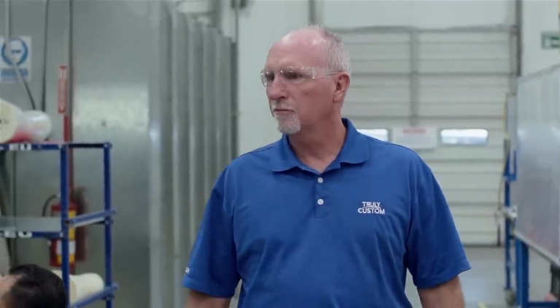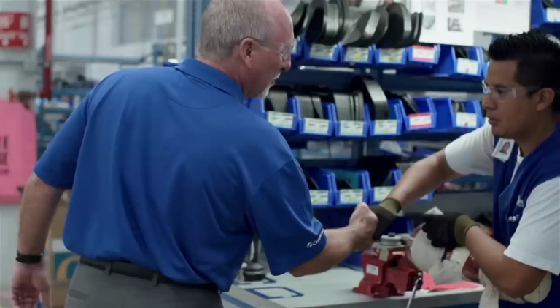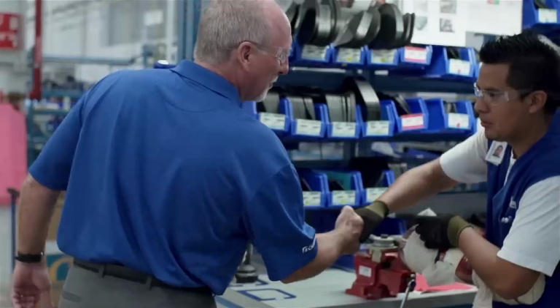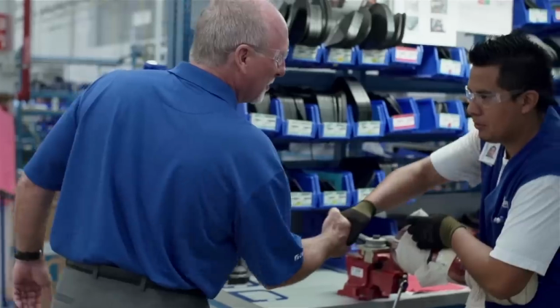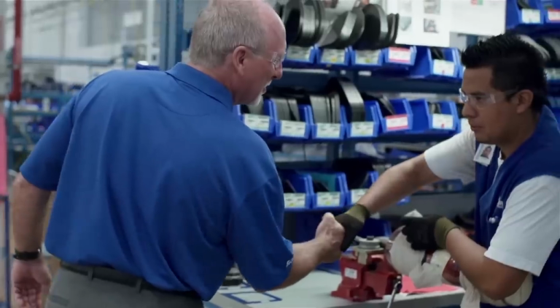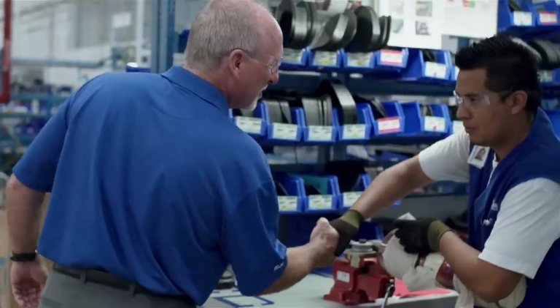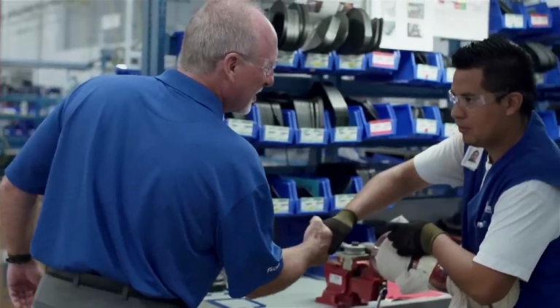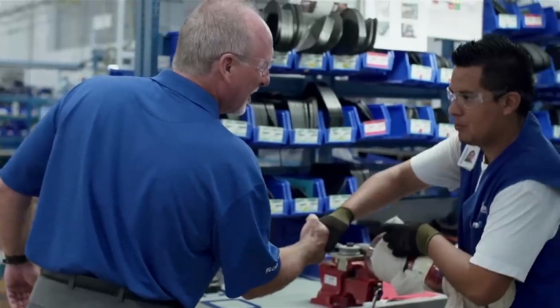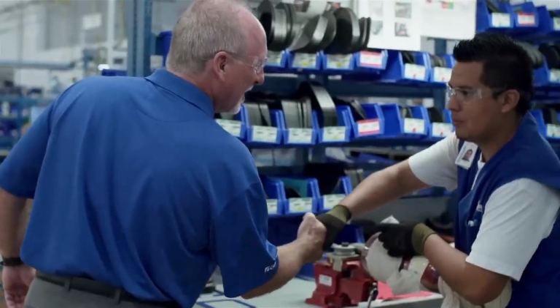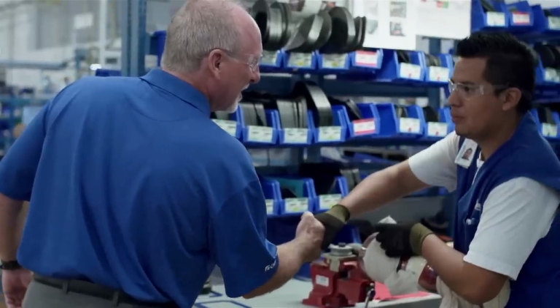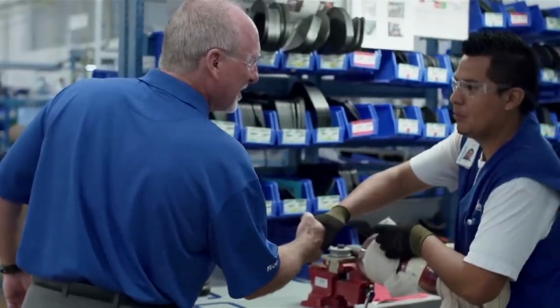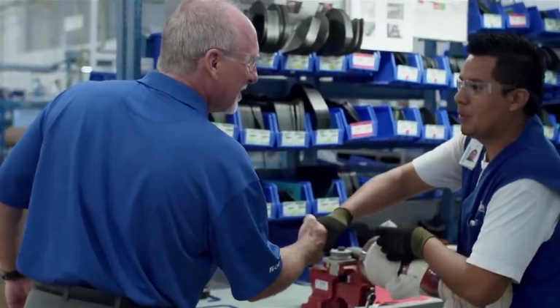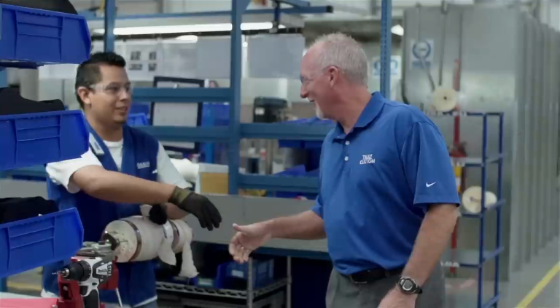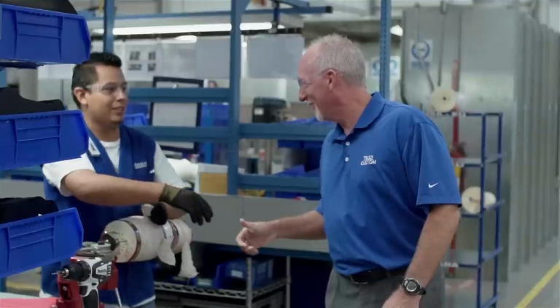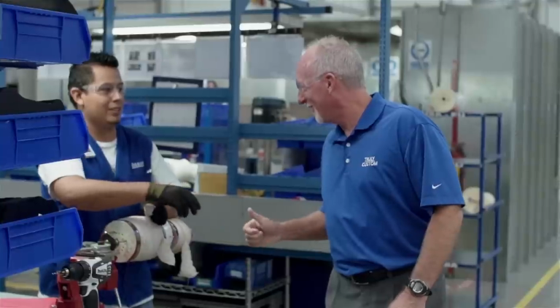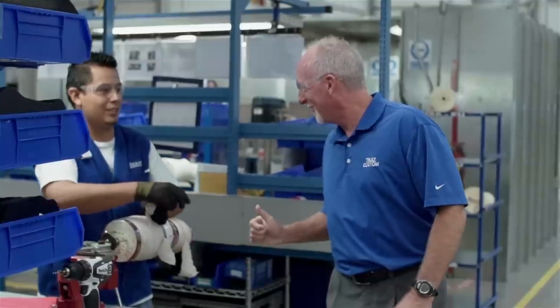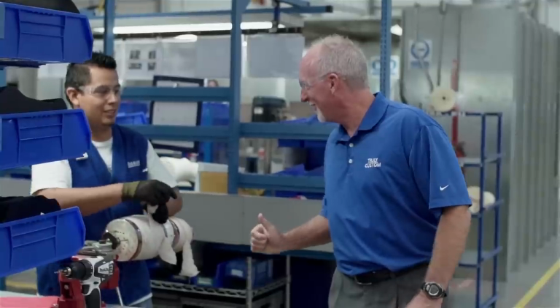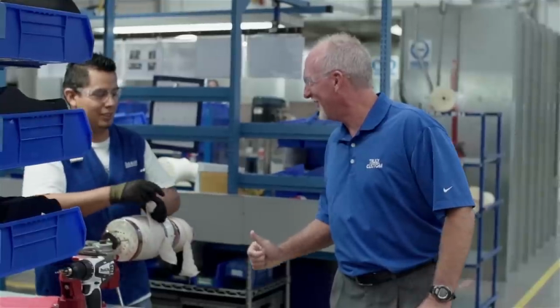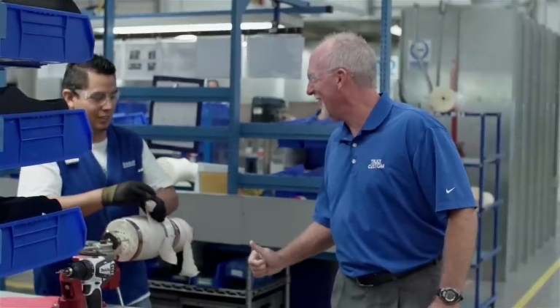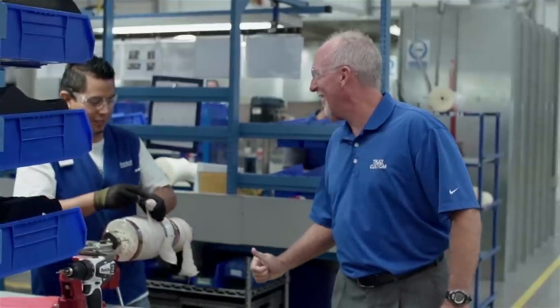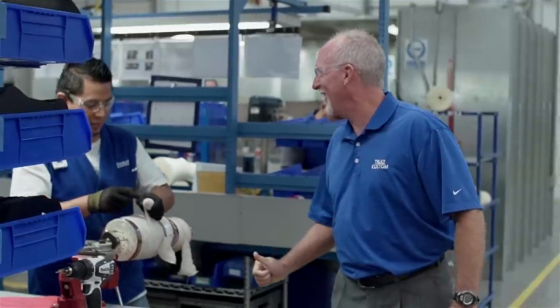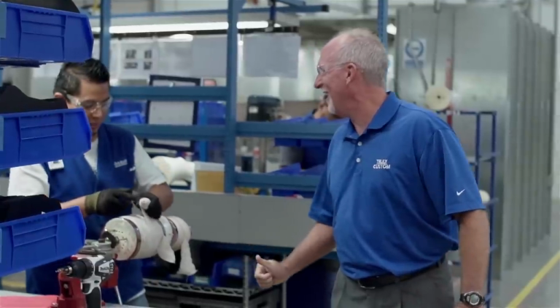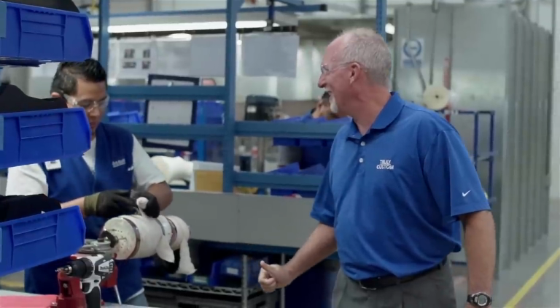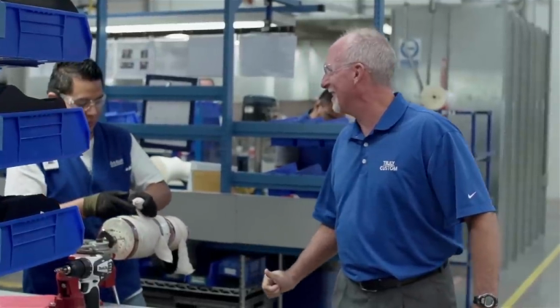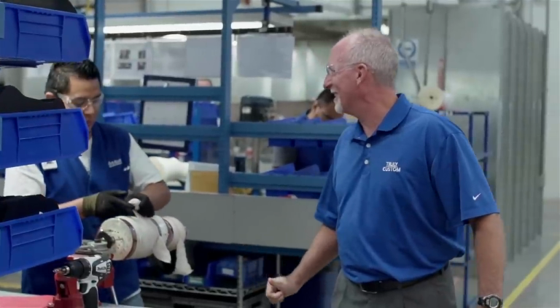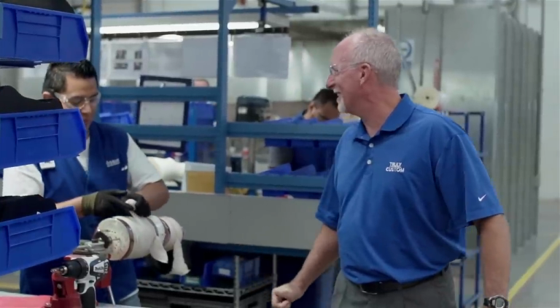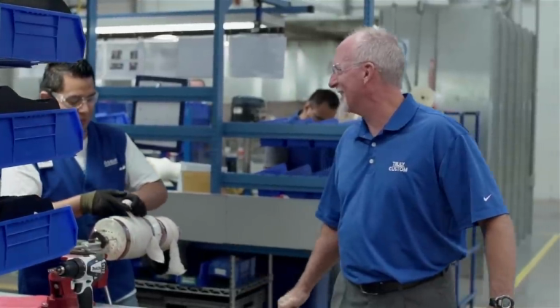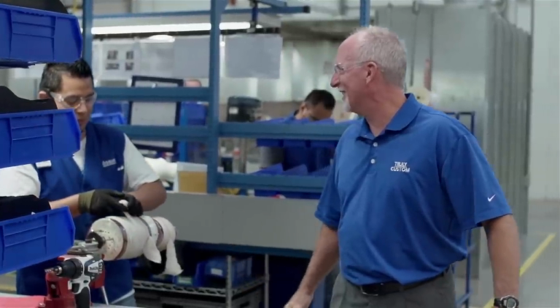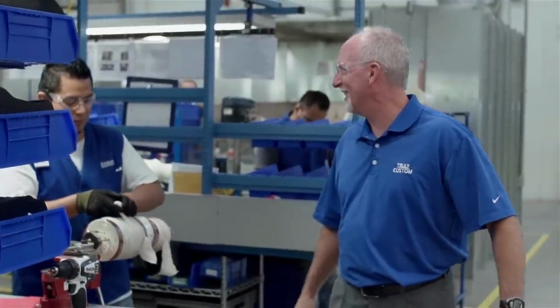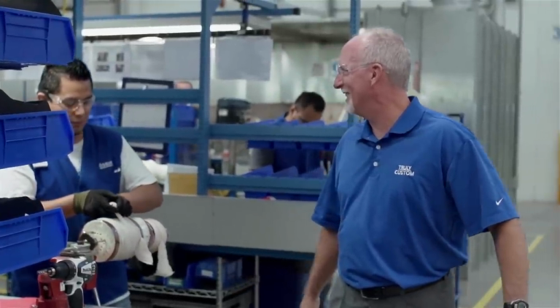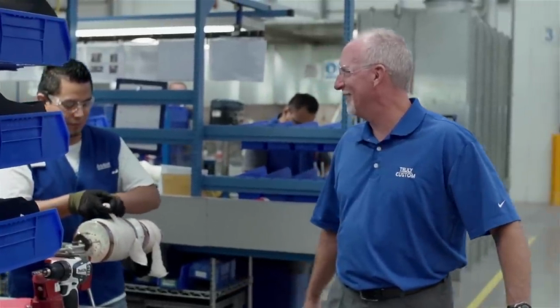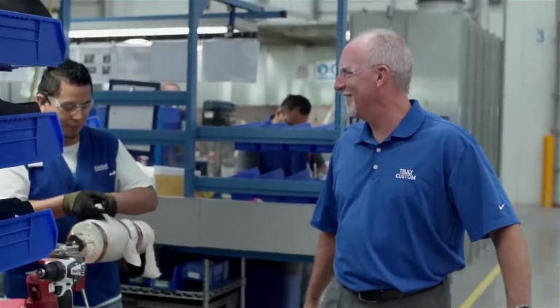I'm John Kendrick, Manager of Technical Sales Support at Osir, and I make truly custom bracing.